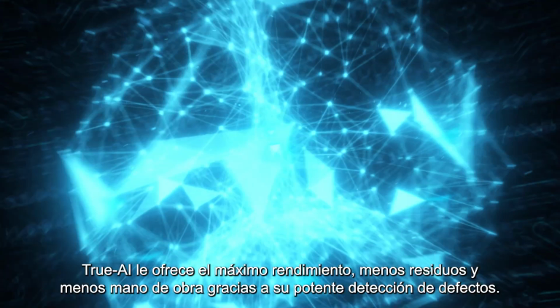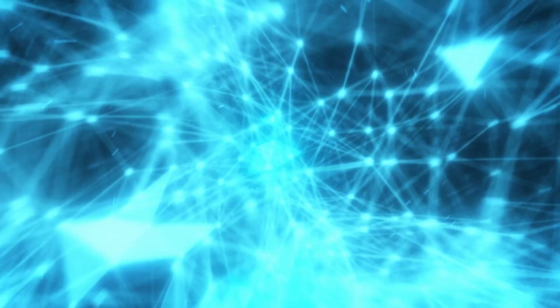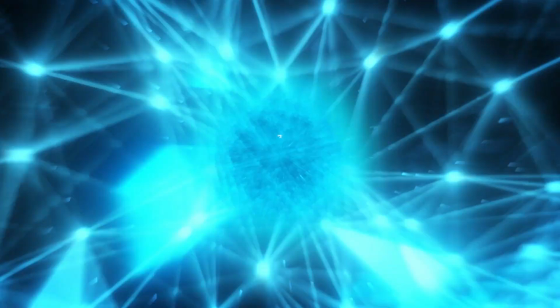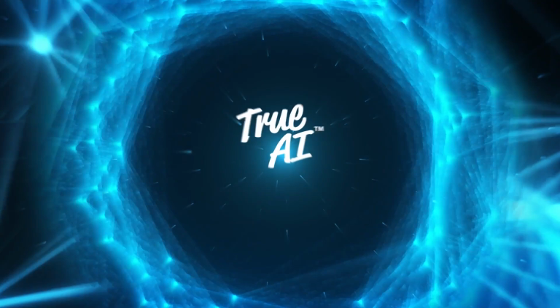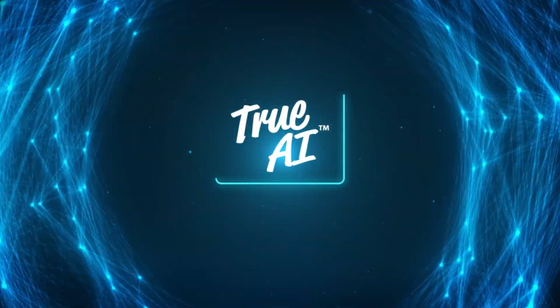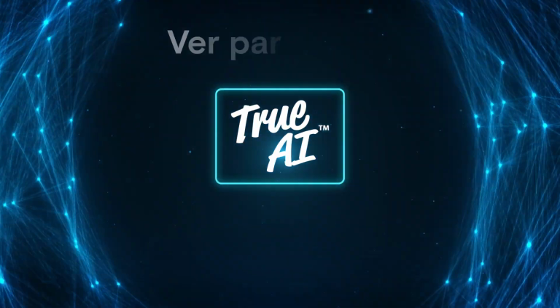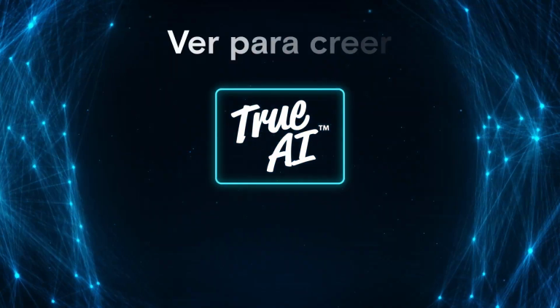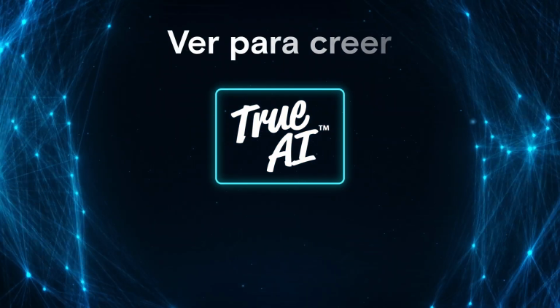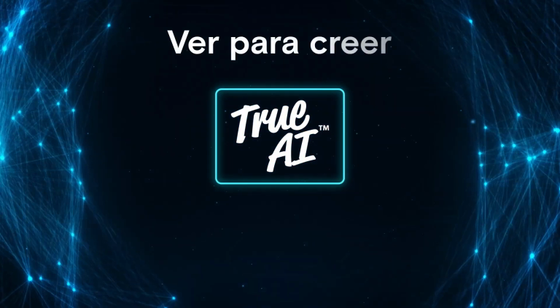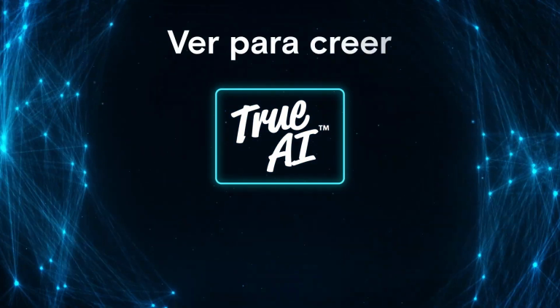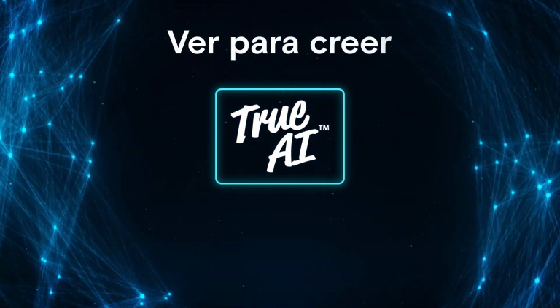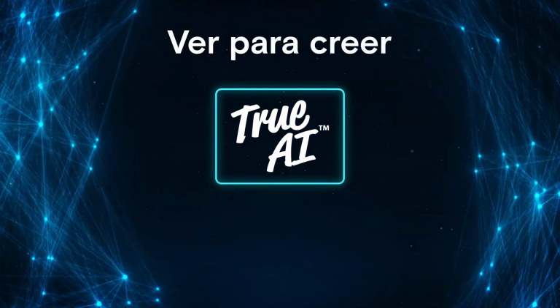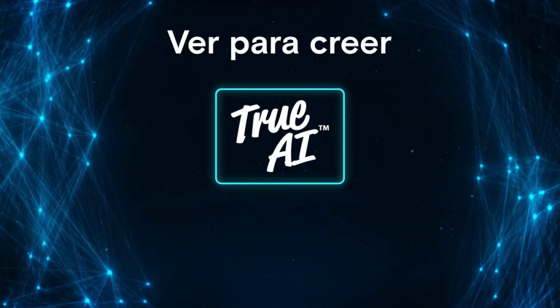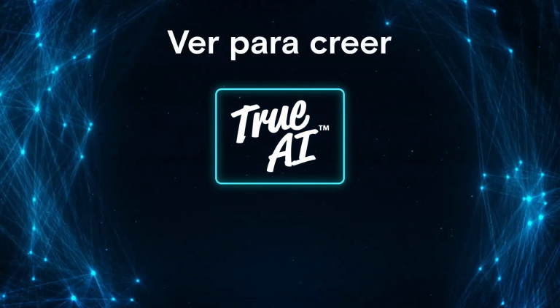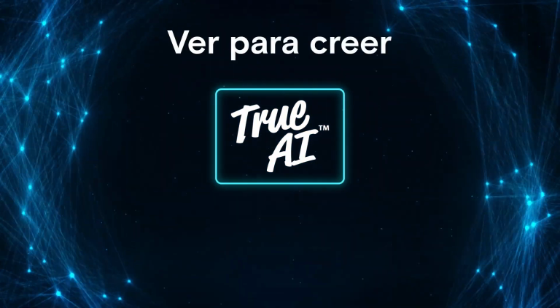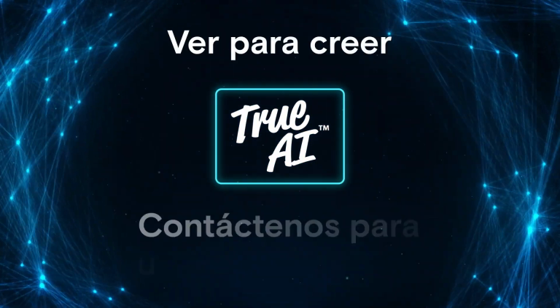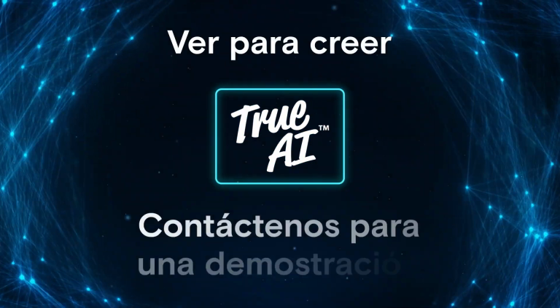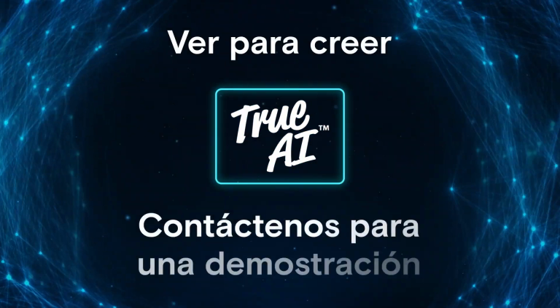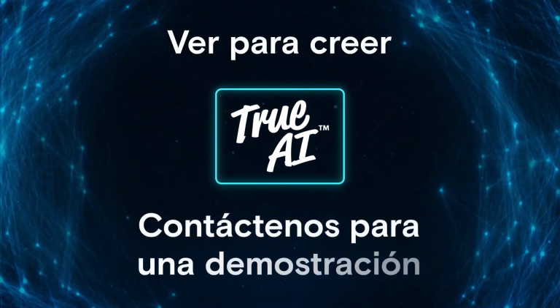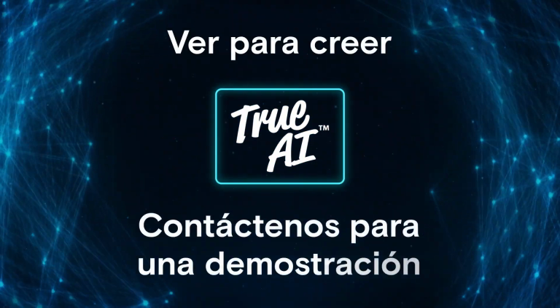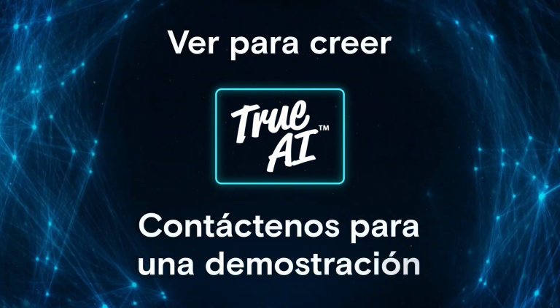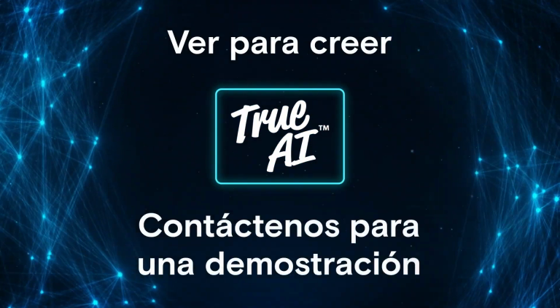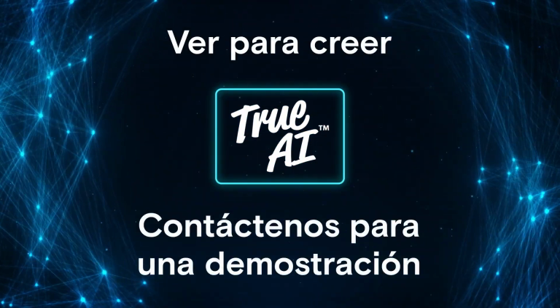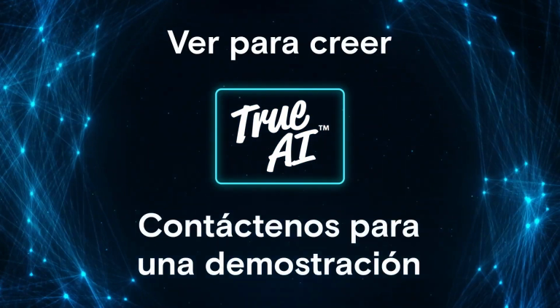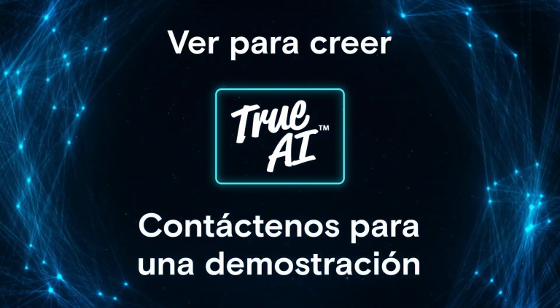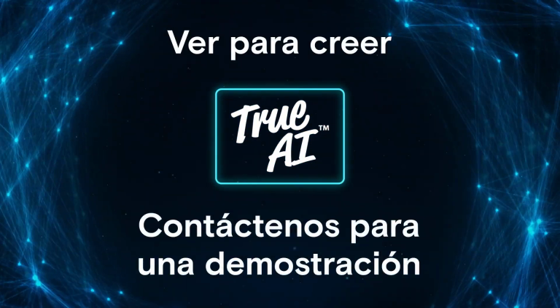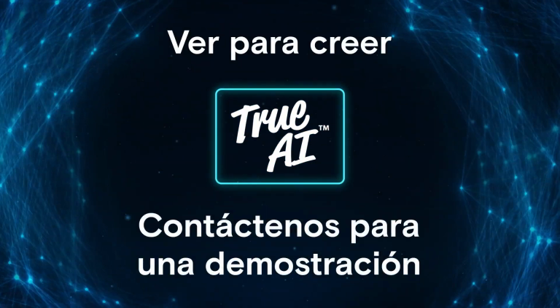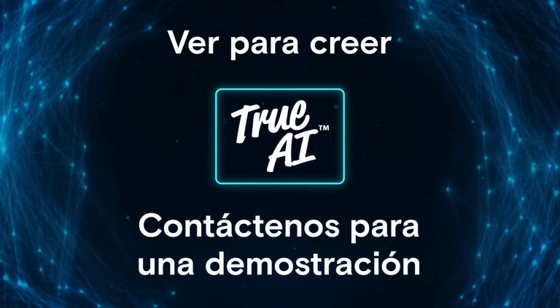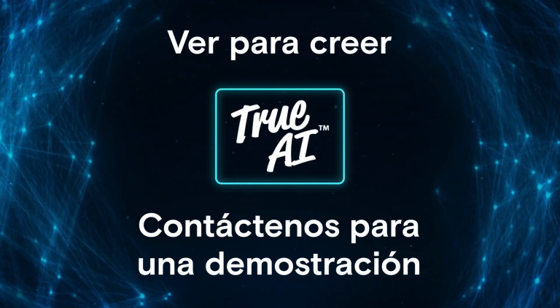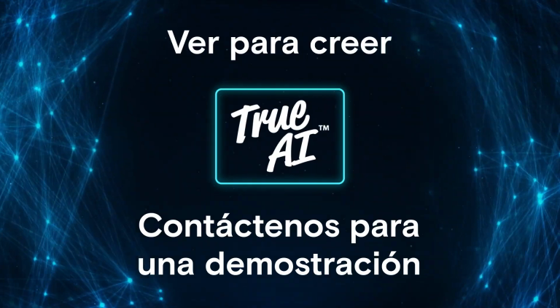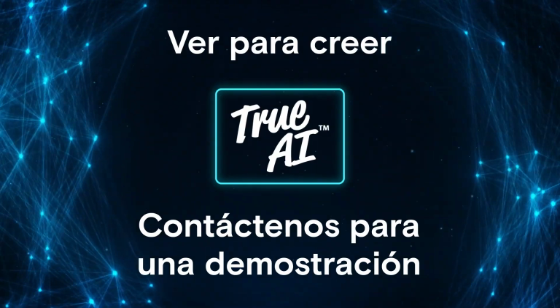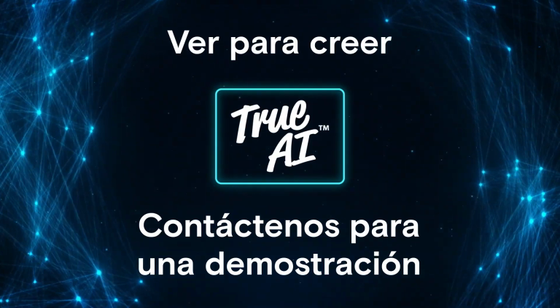Of course, seeing is believing. Want to know if AI is something for you? Contact us or book a demo.